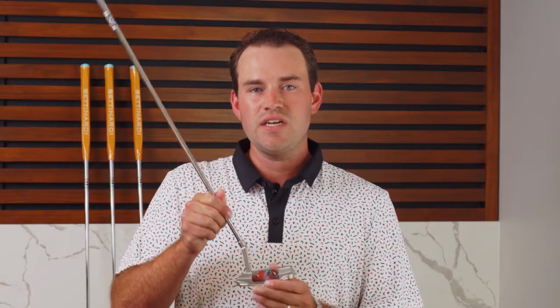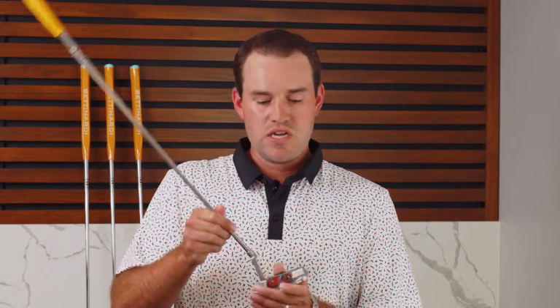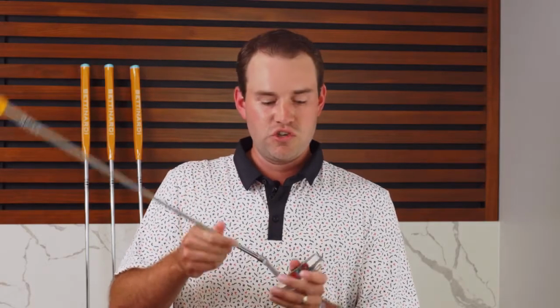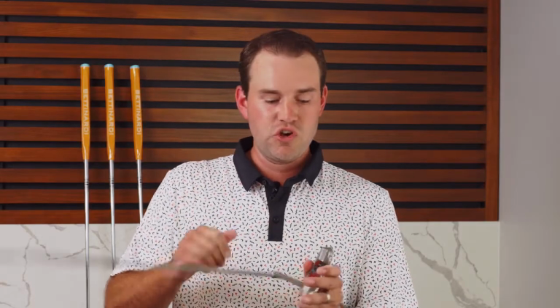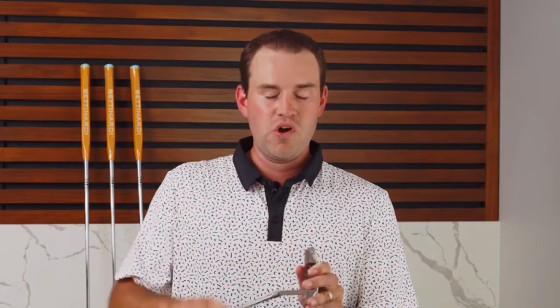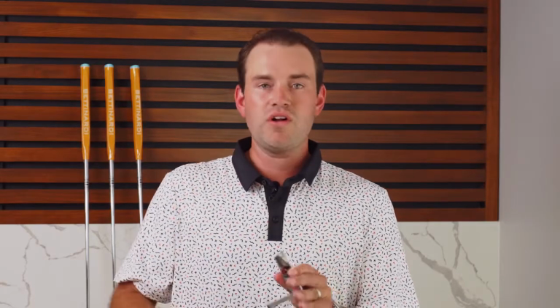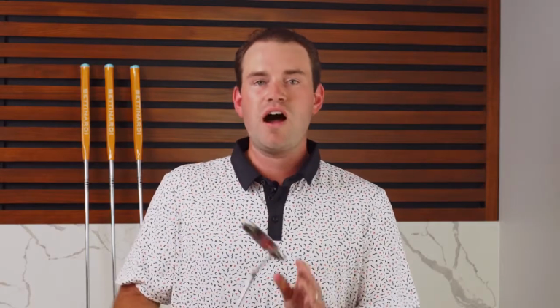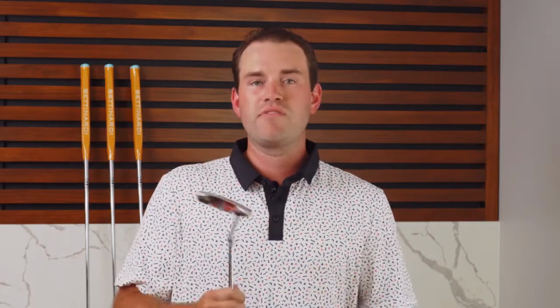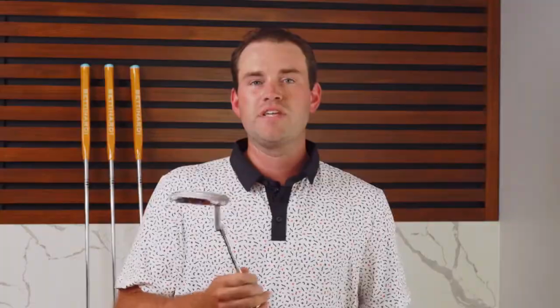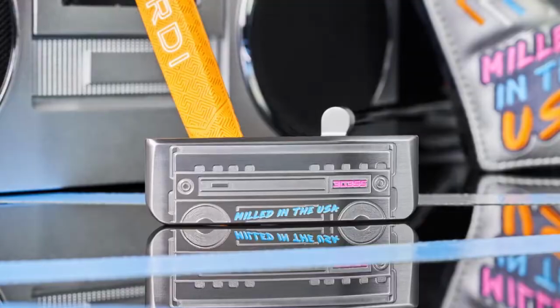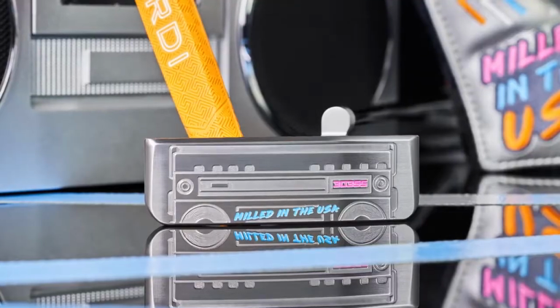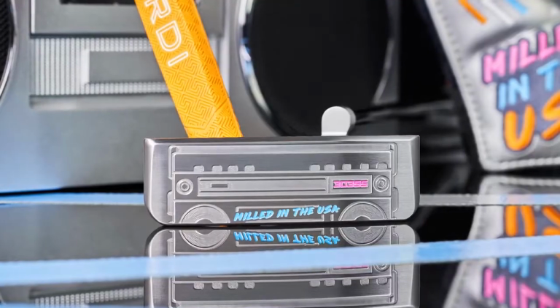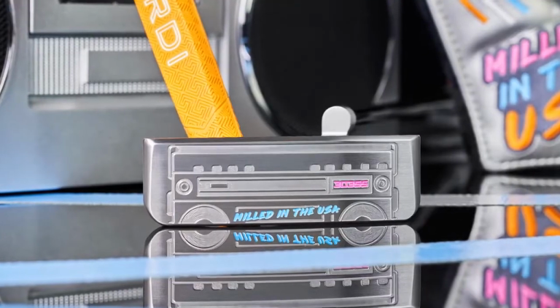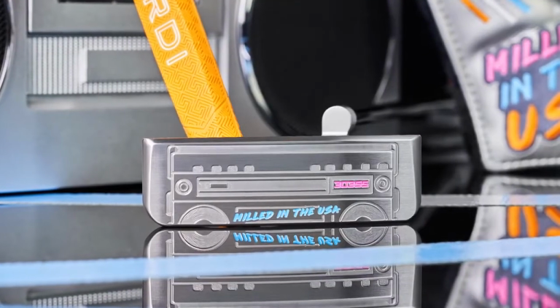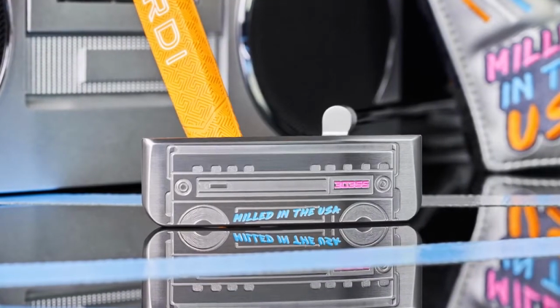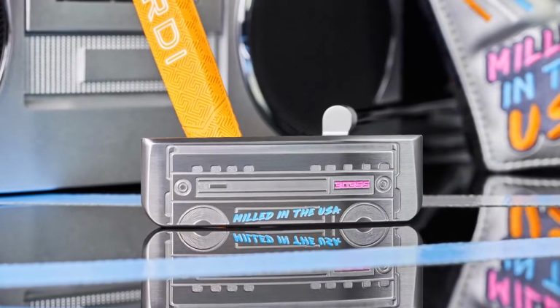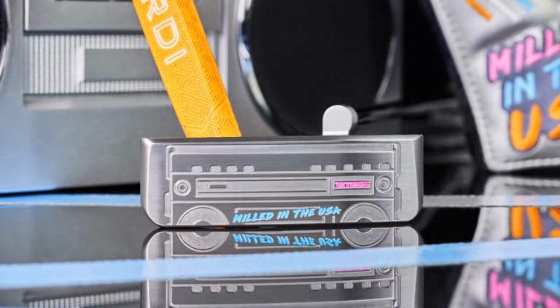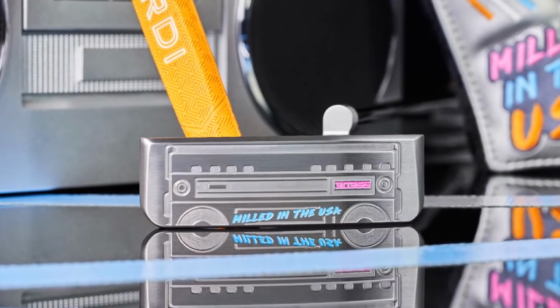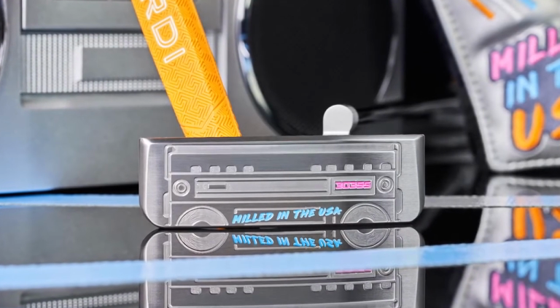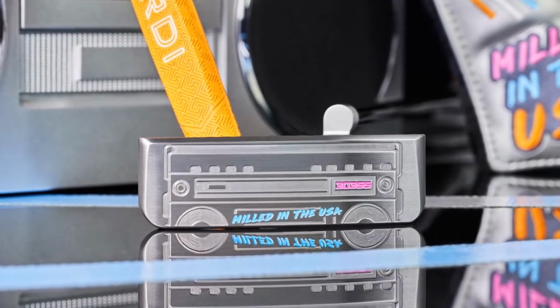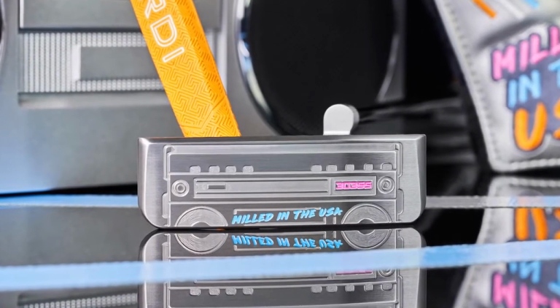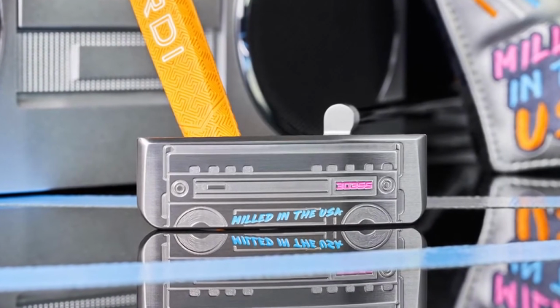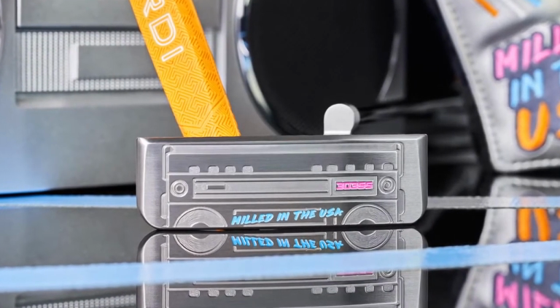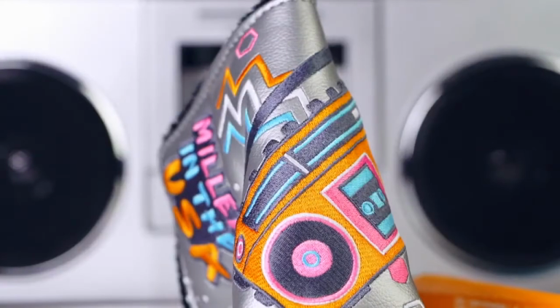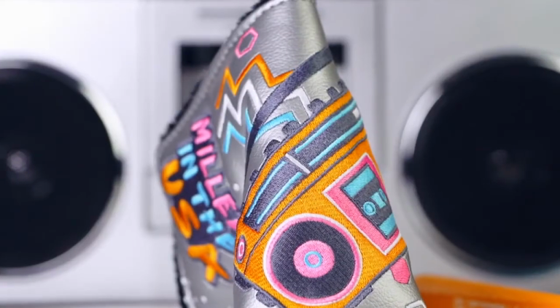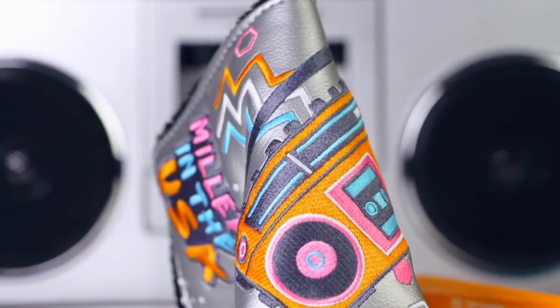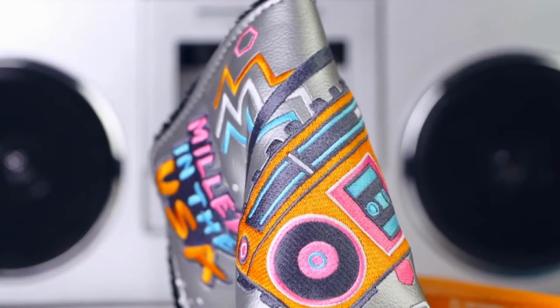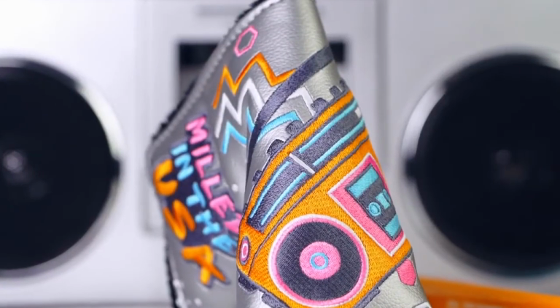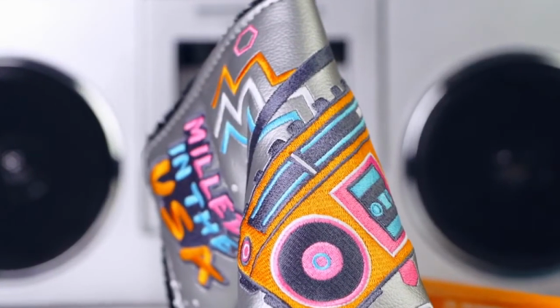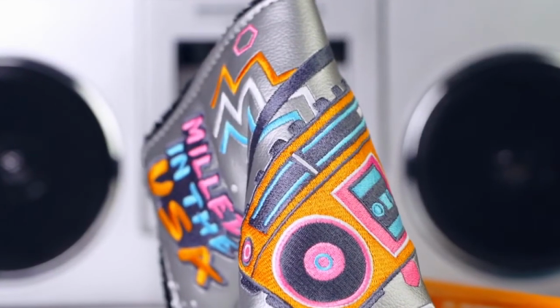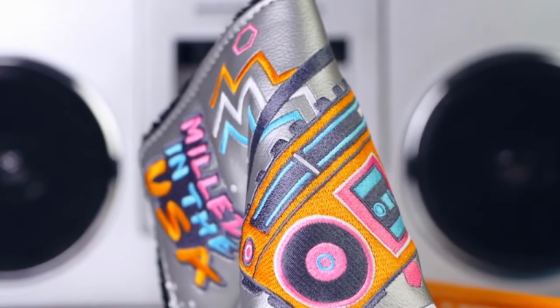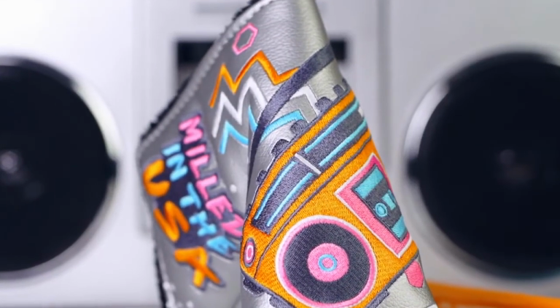The sole features a Betty boom box design, which matches perfectly with the metallic silver head cover.